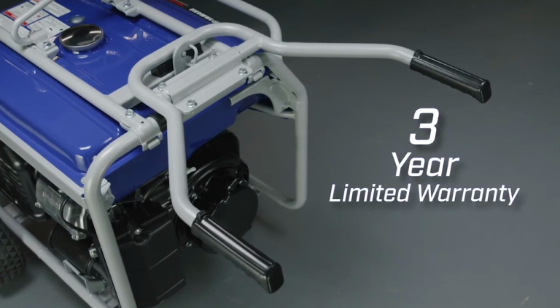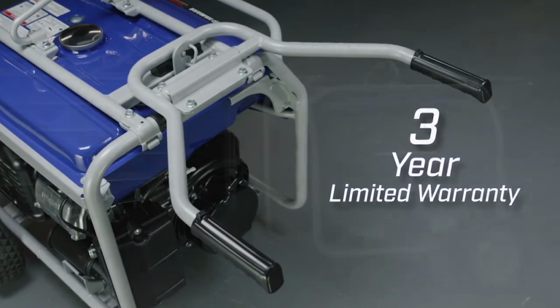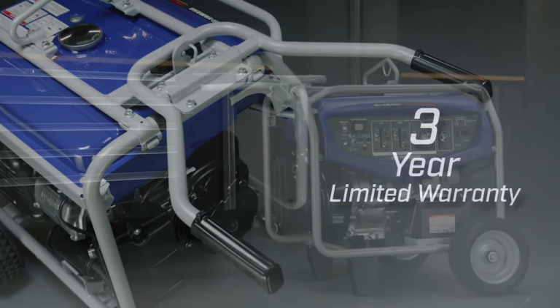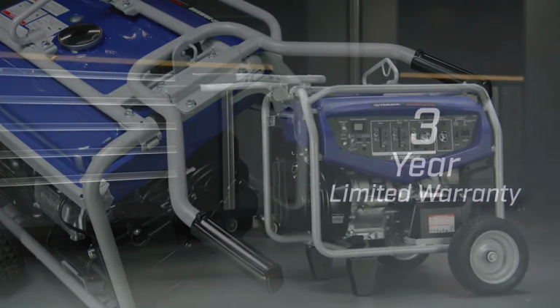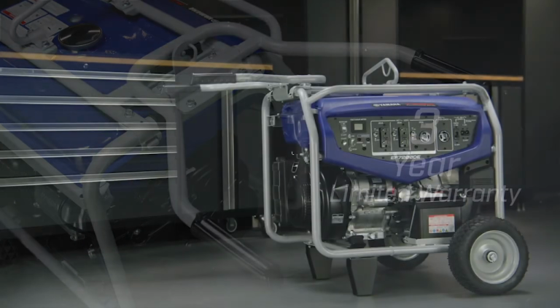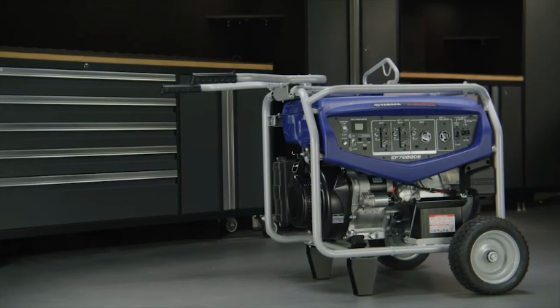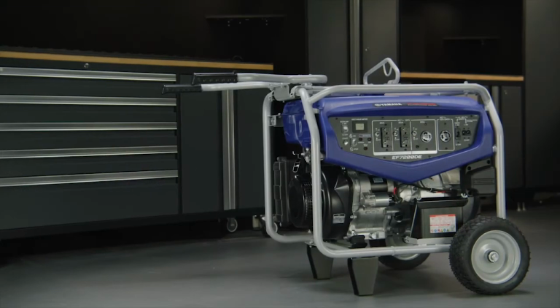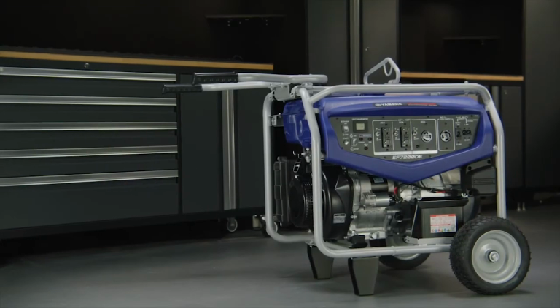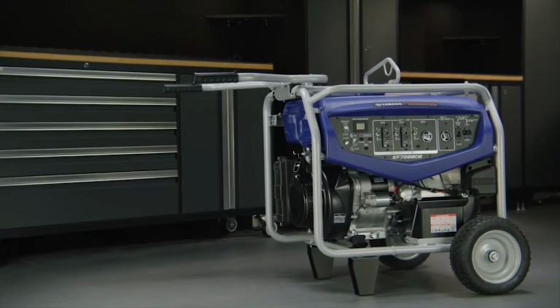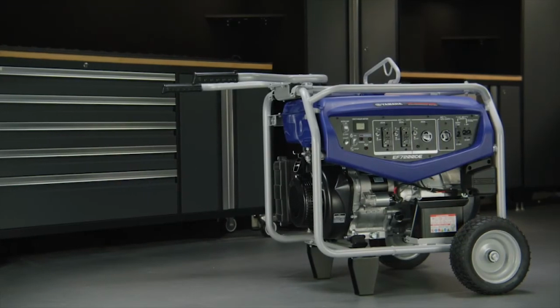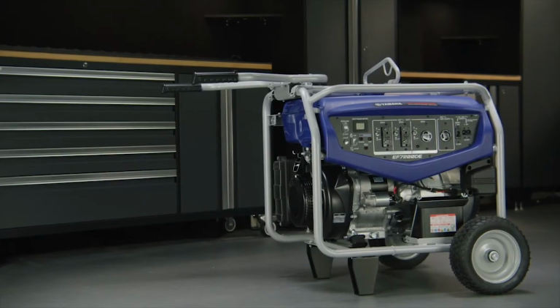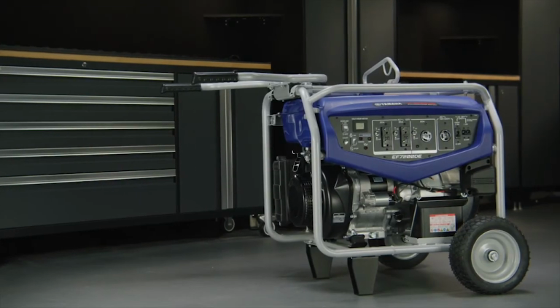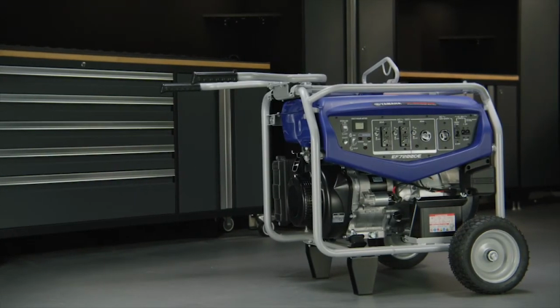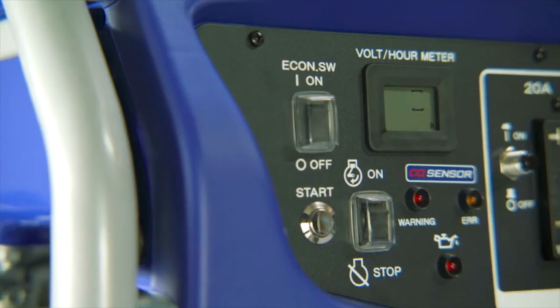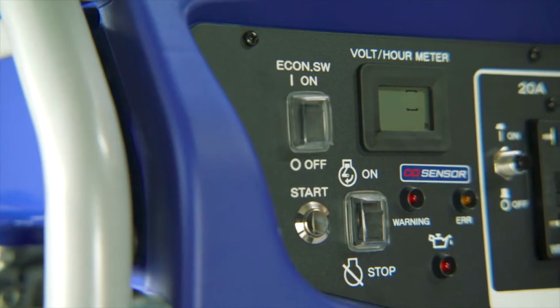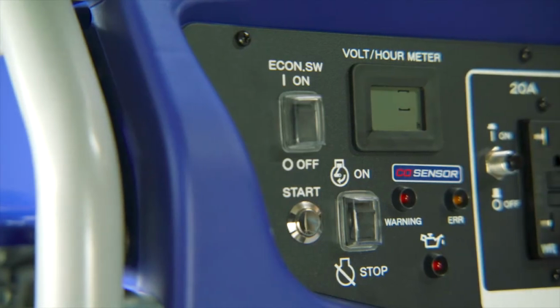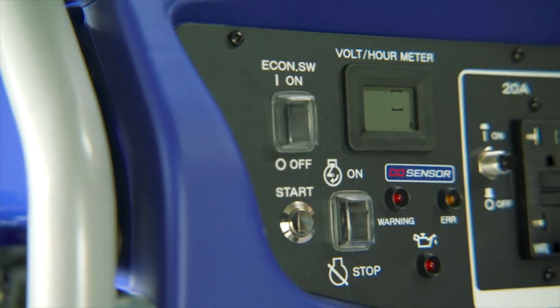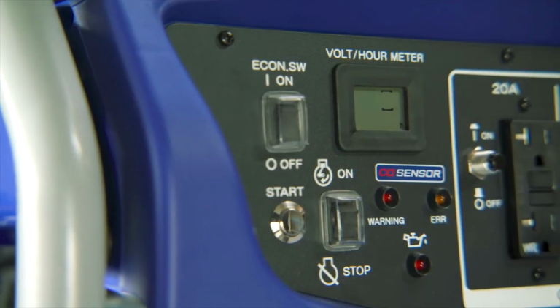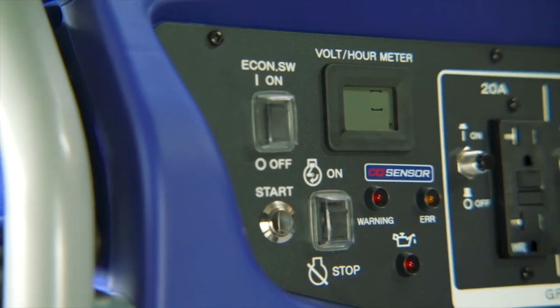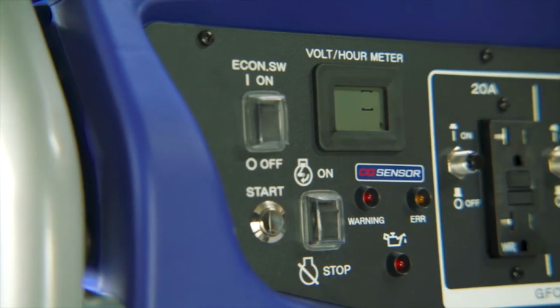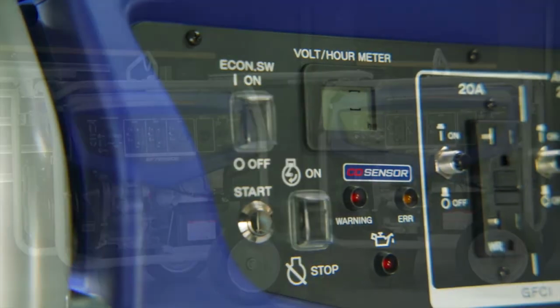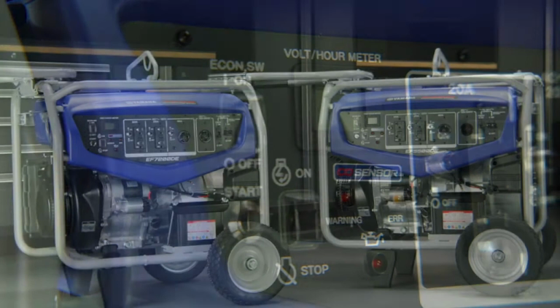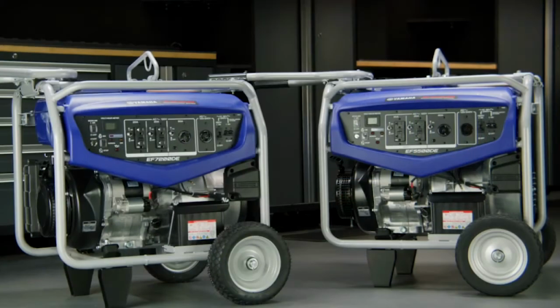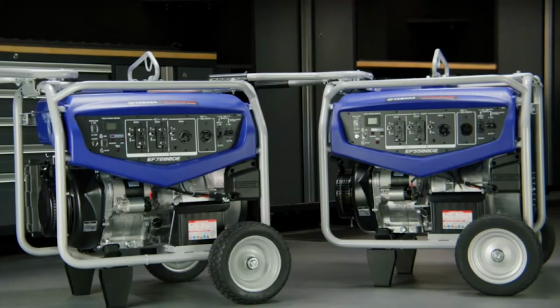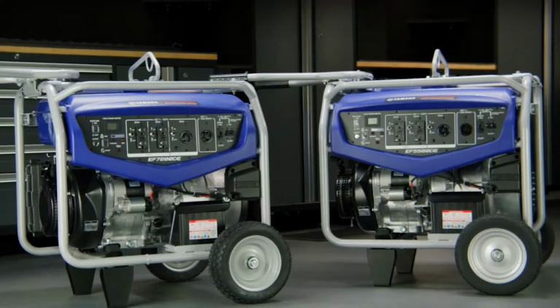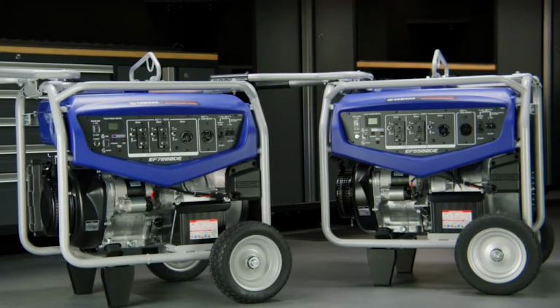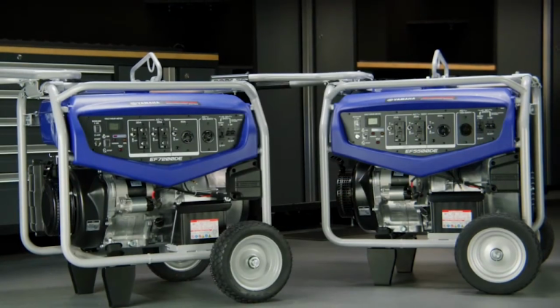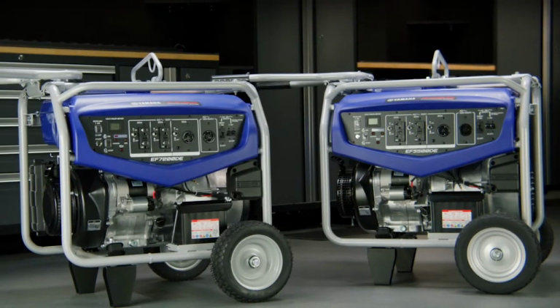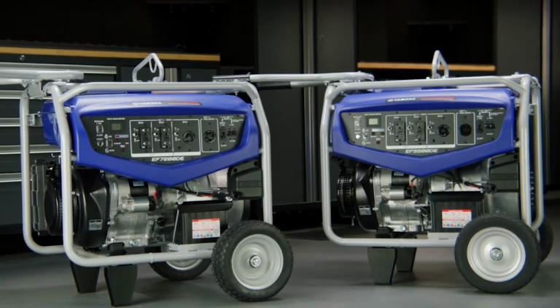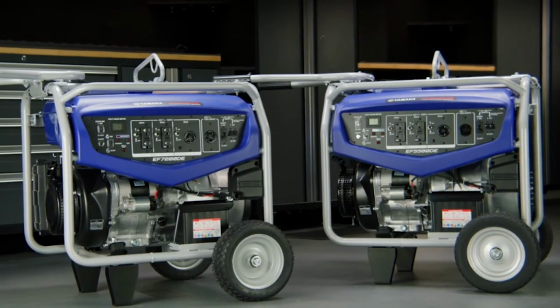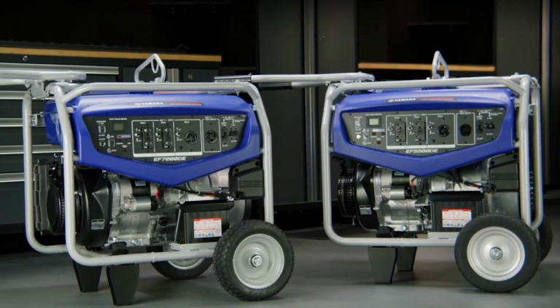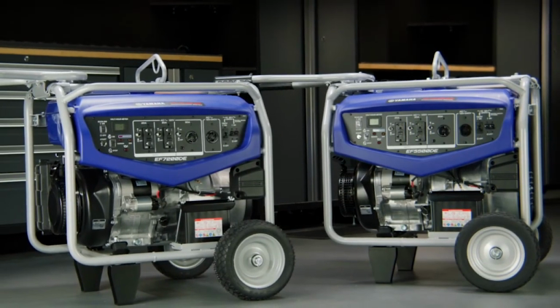While maintaining powerful performance and enhanced protection, Yamaha remains a leader in portable generators.